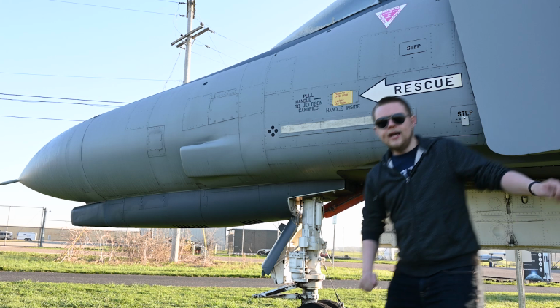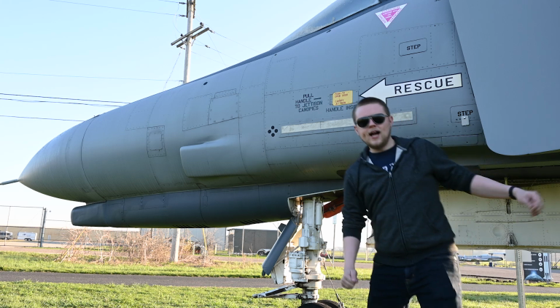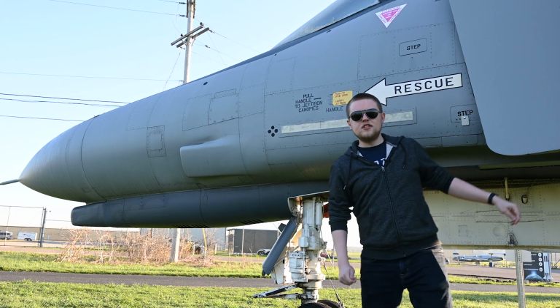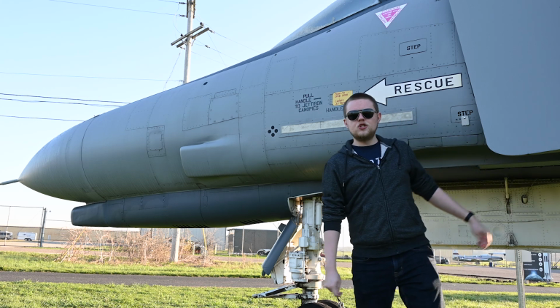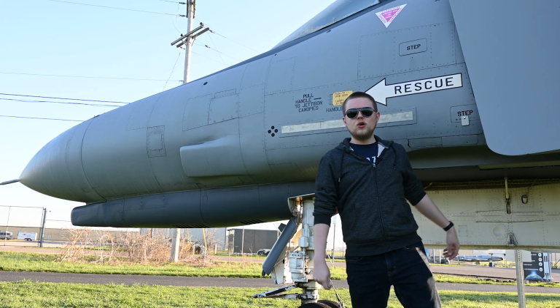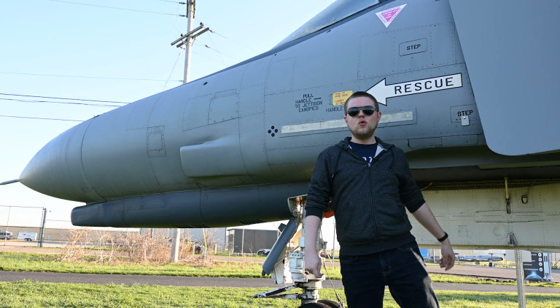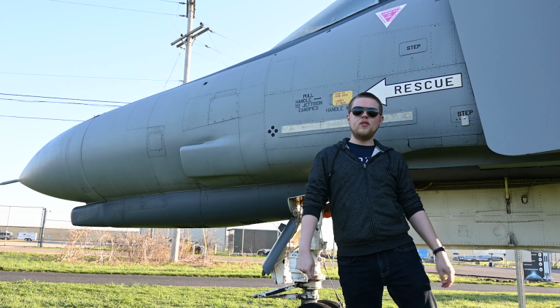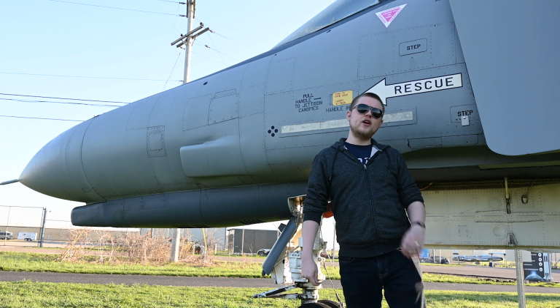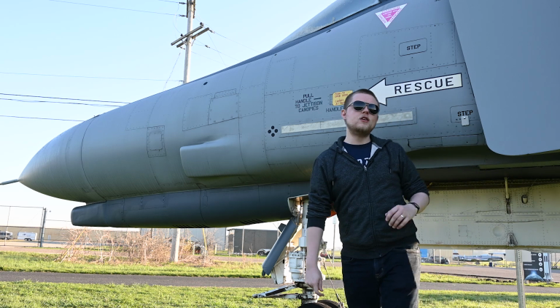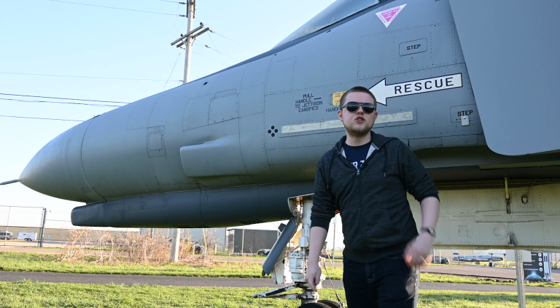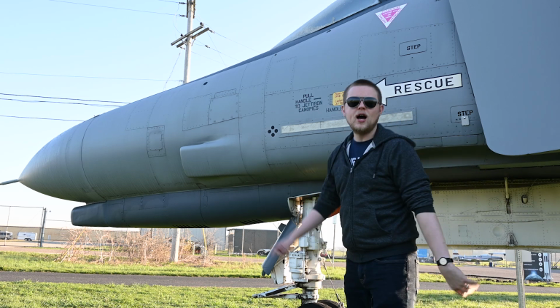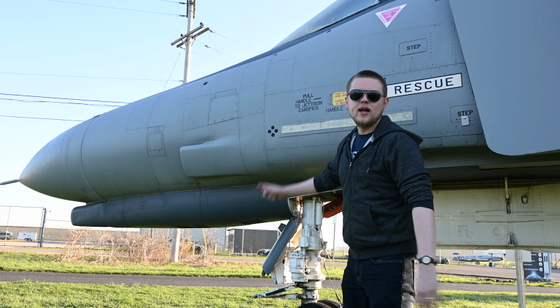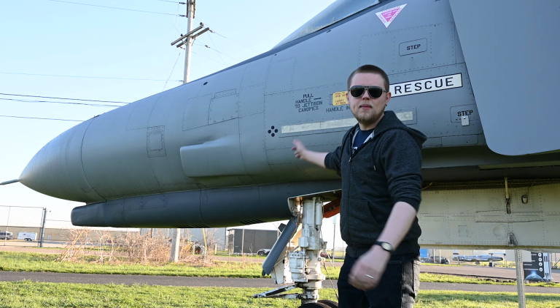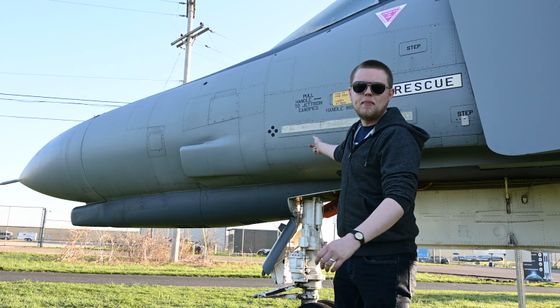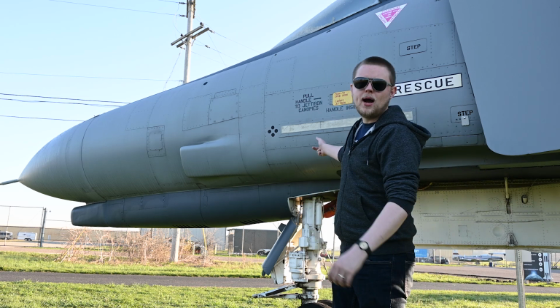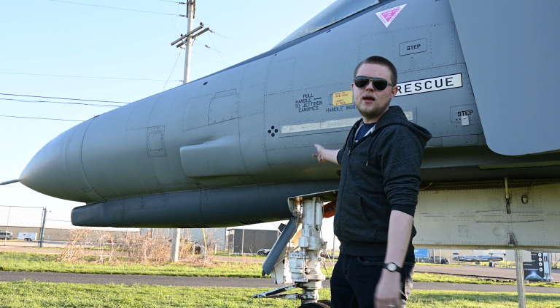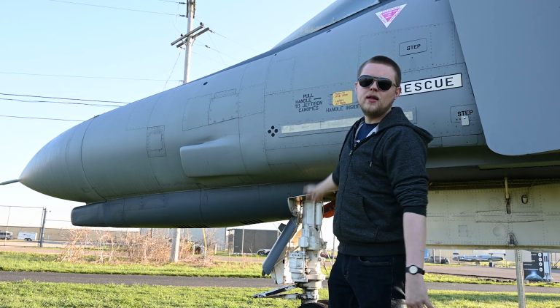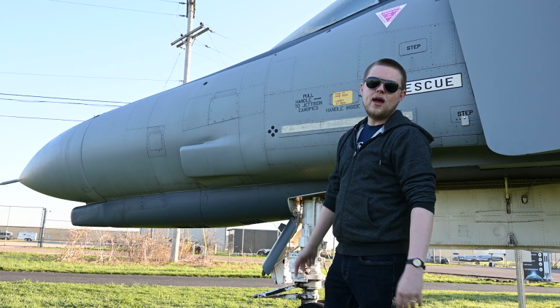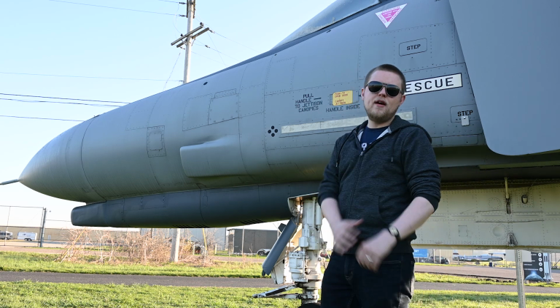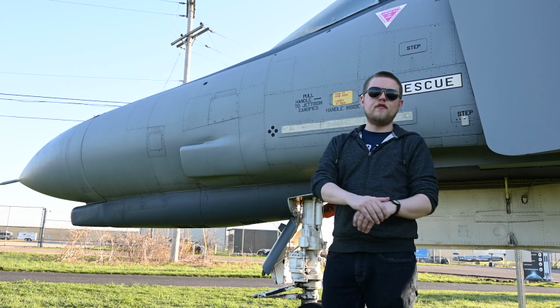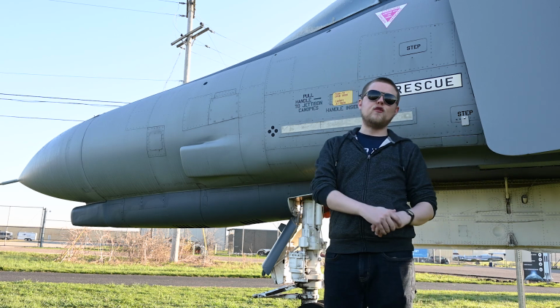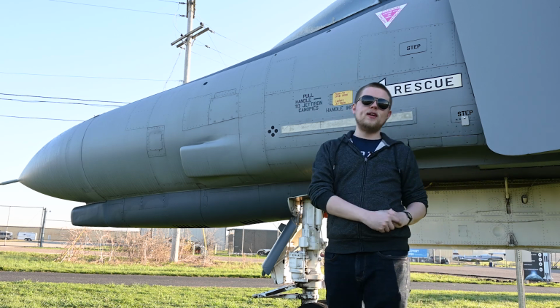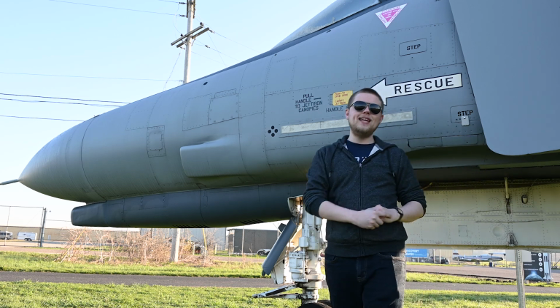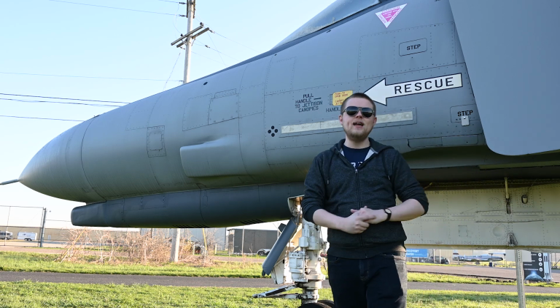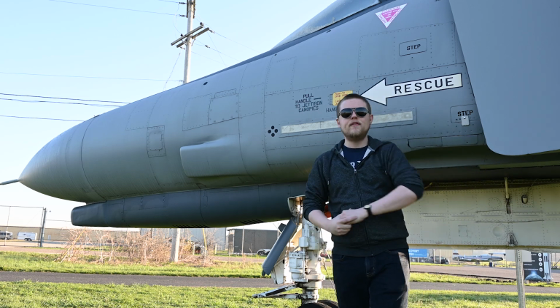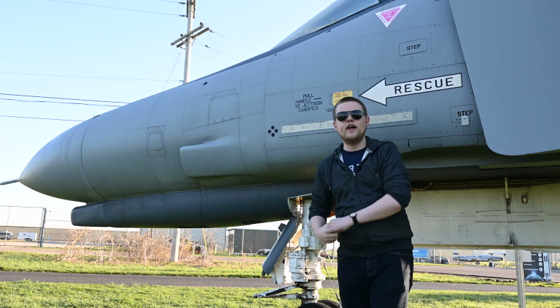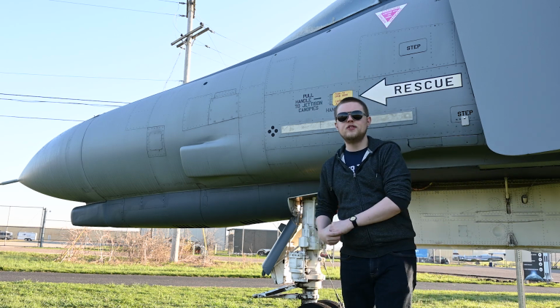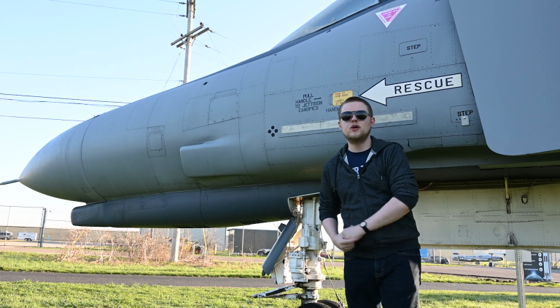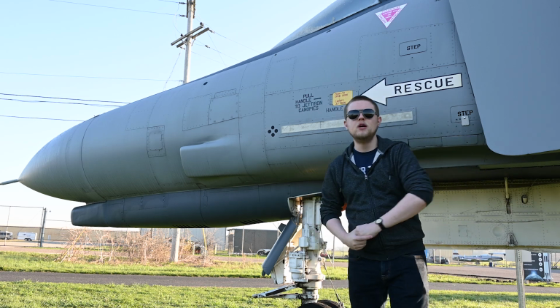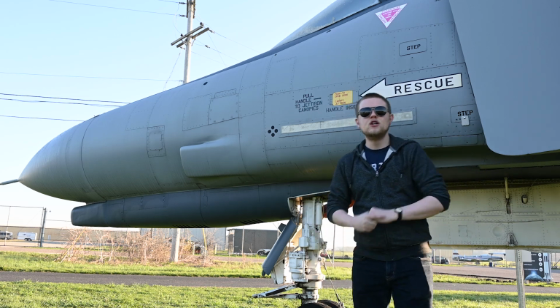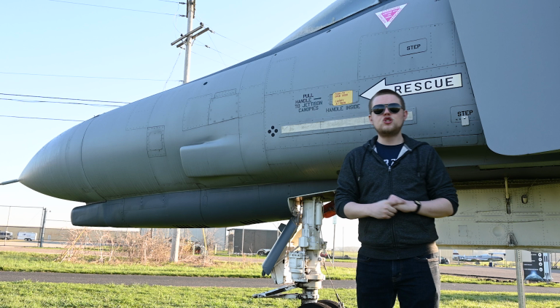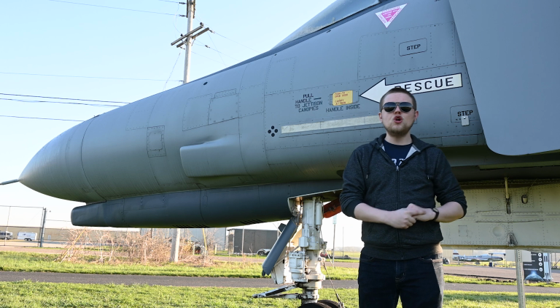Hey guys, it's Julian with the Air Zoo. I am by the F4E Phantom II.